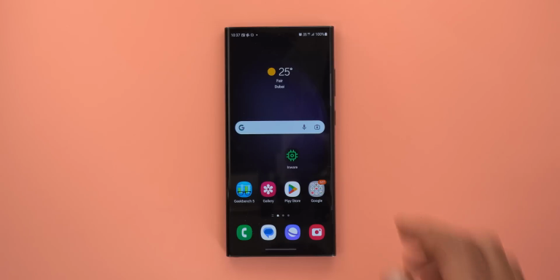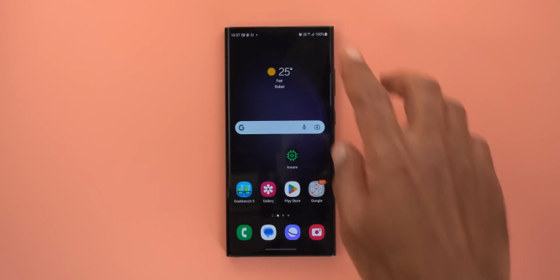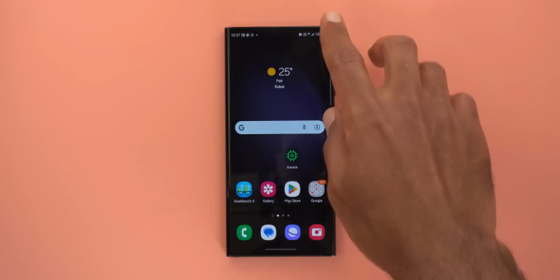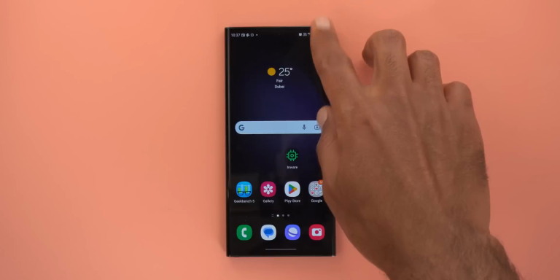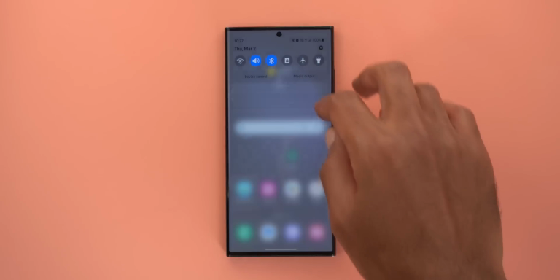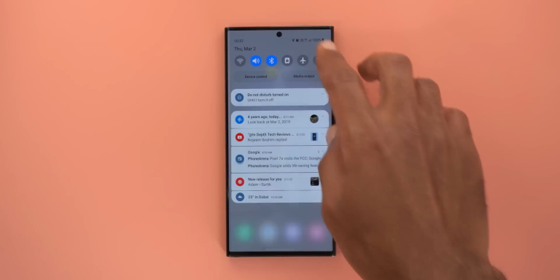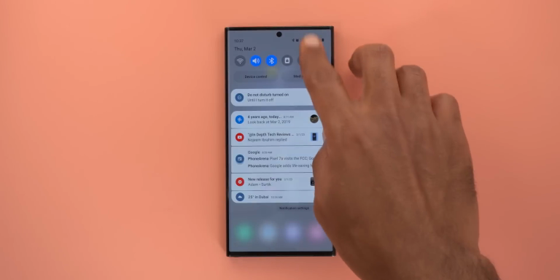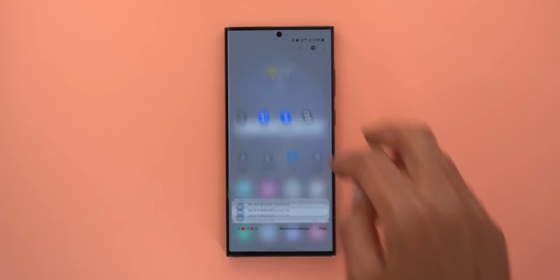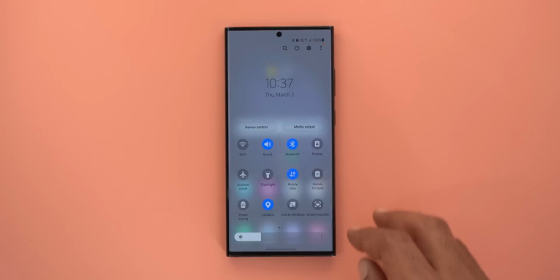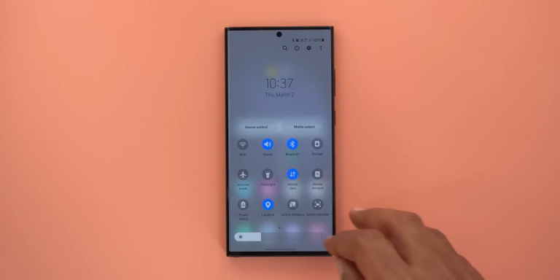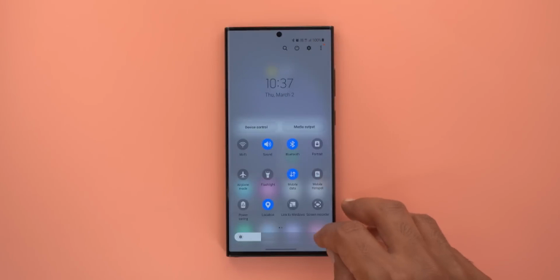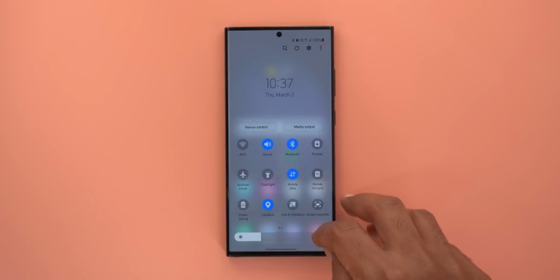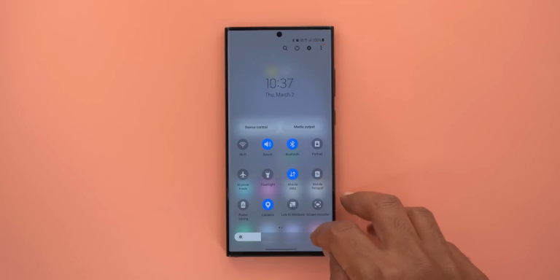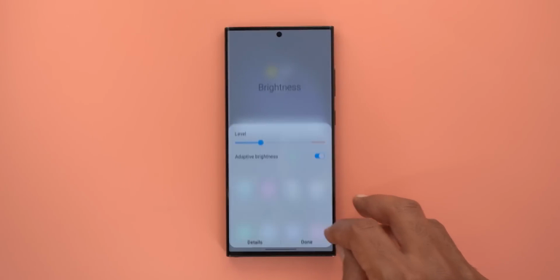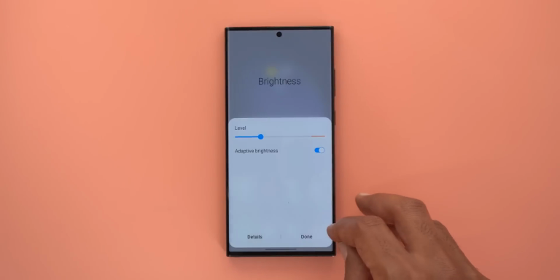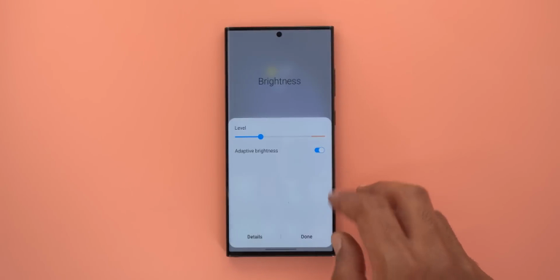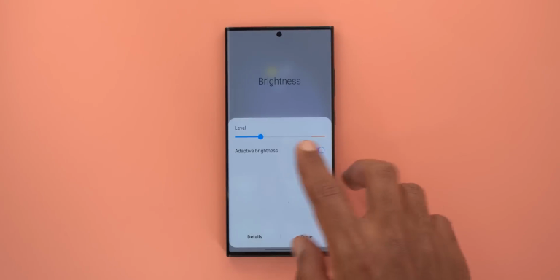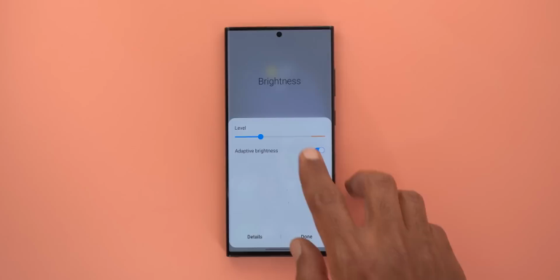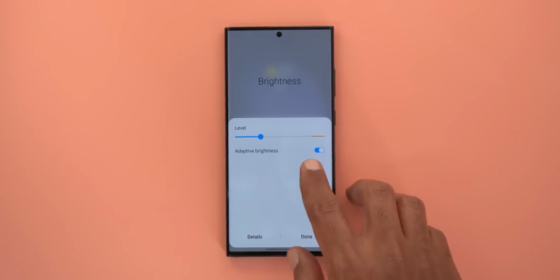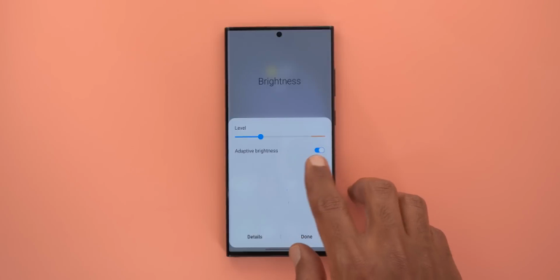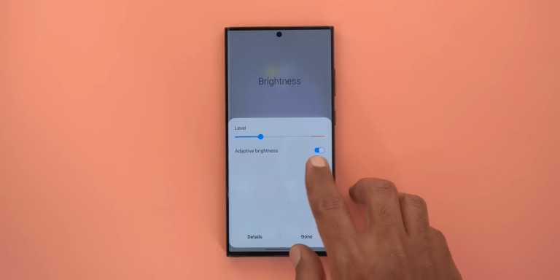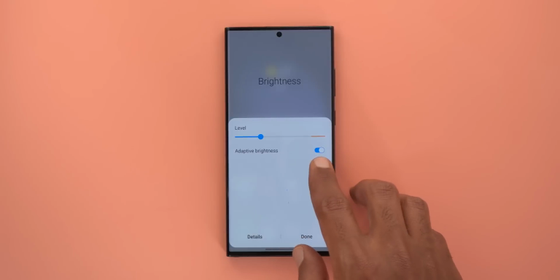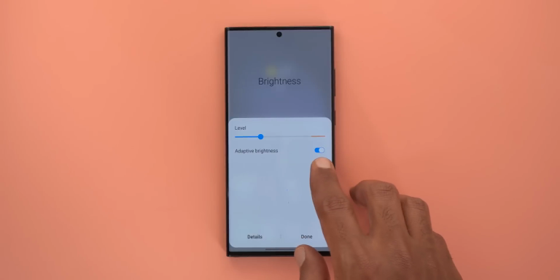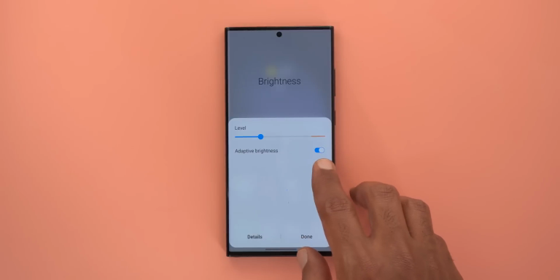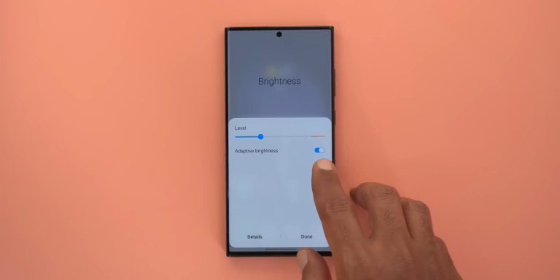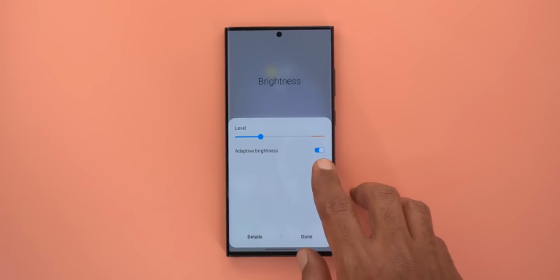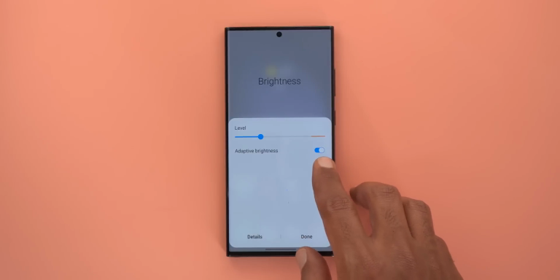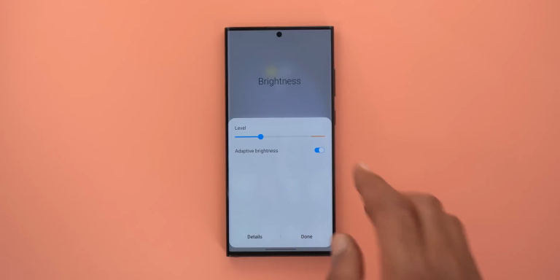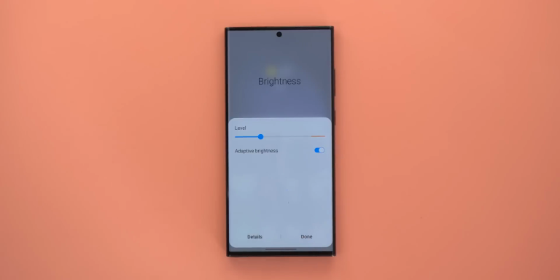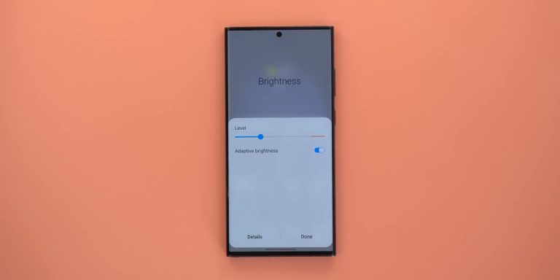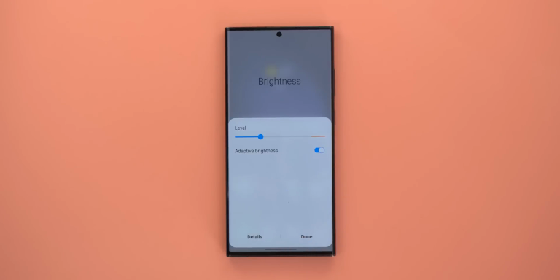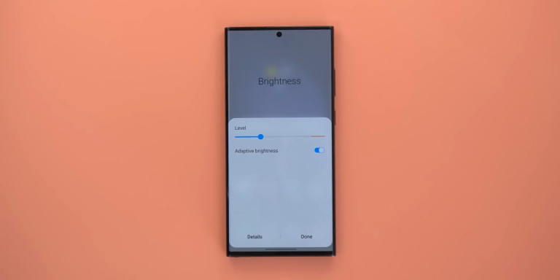For the outdoor test, I'll activate adaptive brightness to let the display reach maximum brightness under direct sunlight.